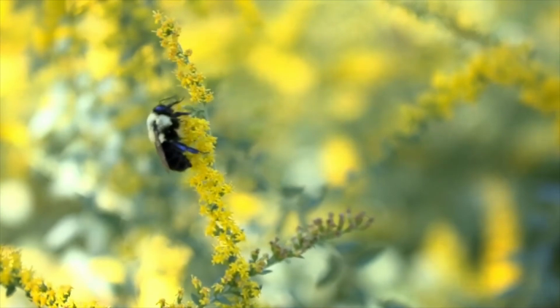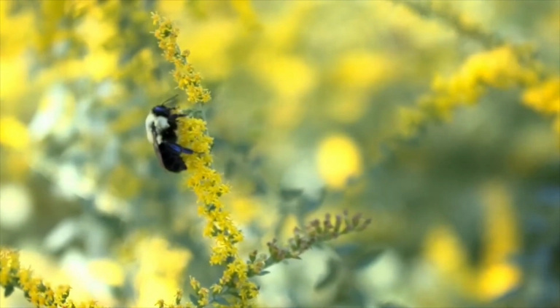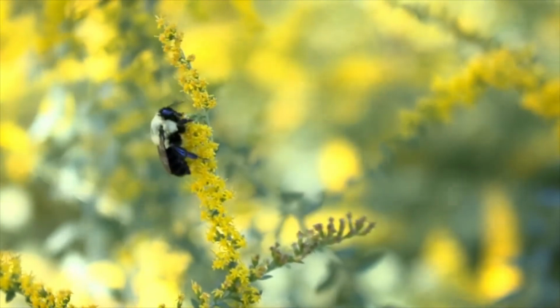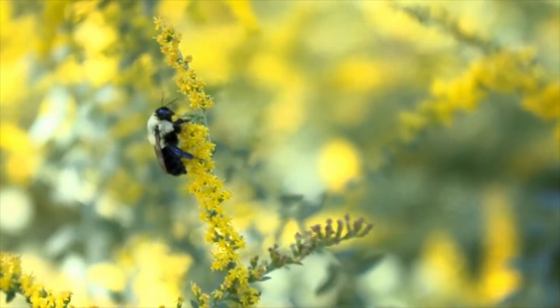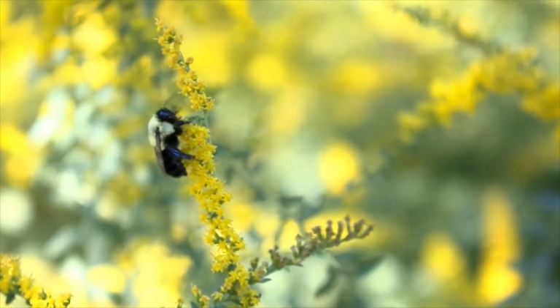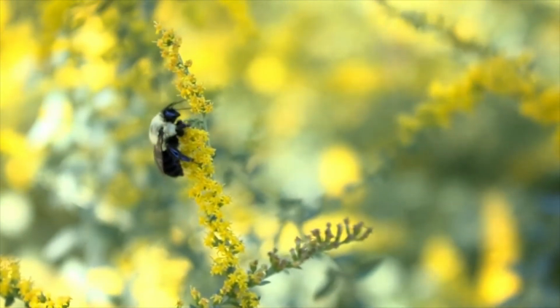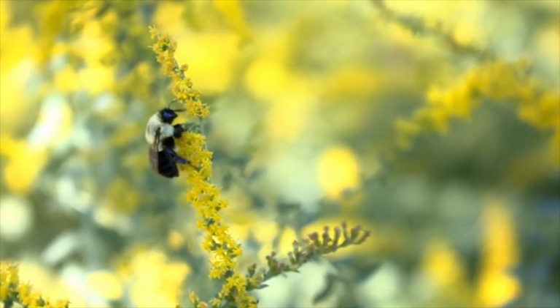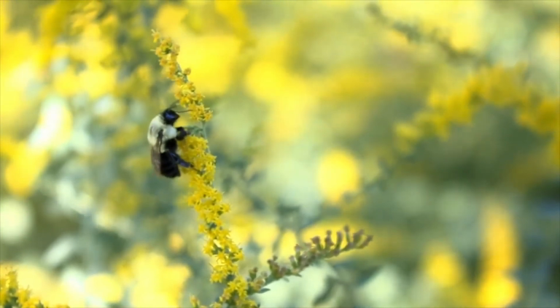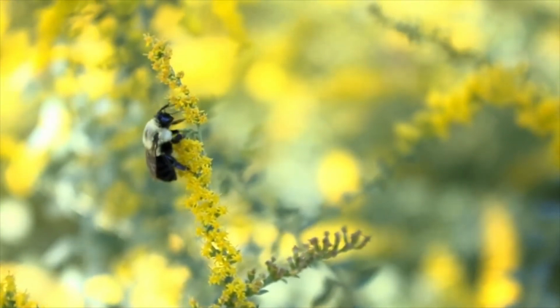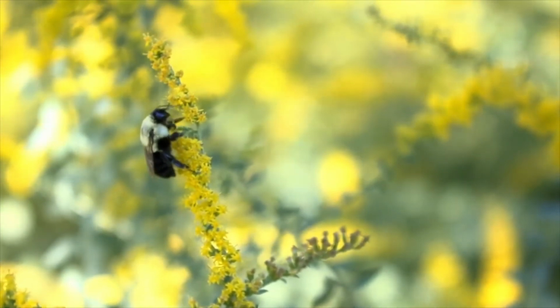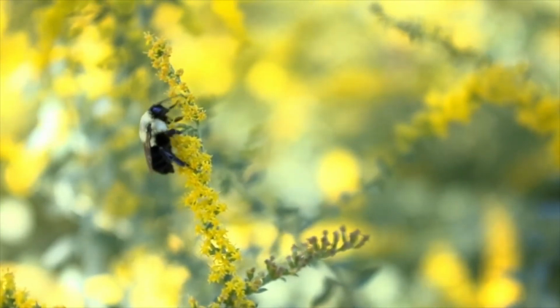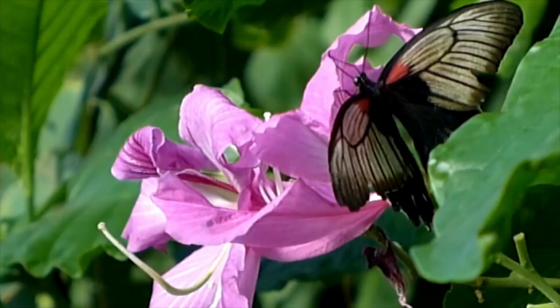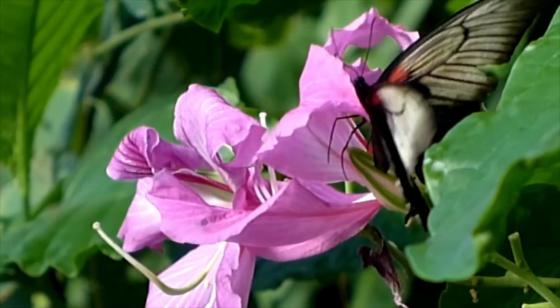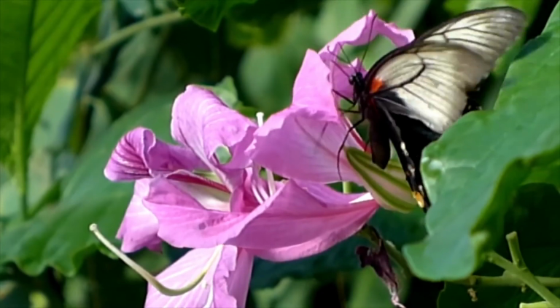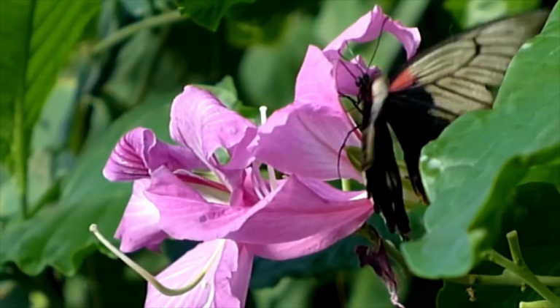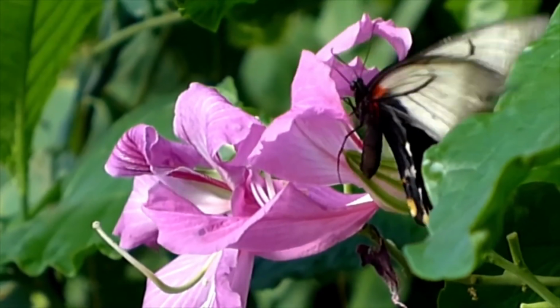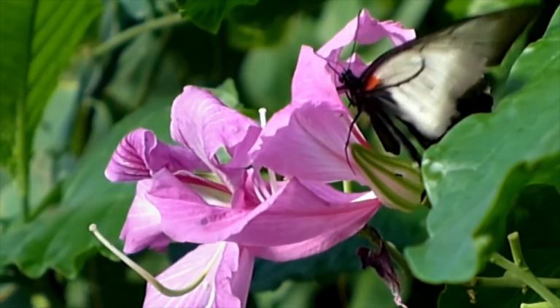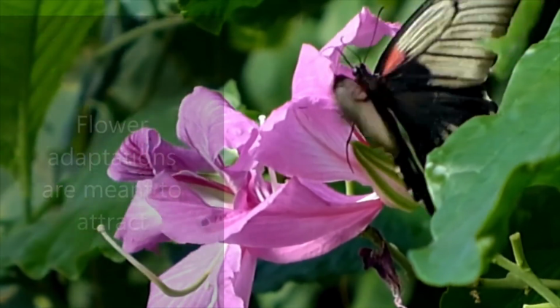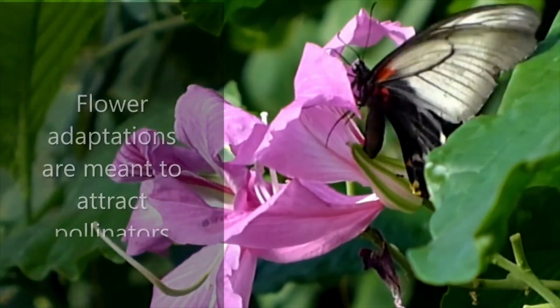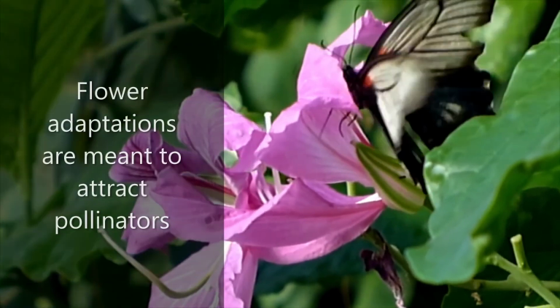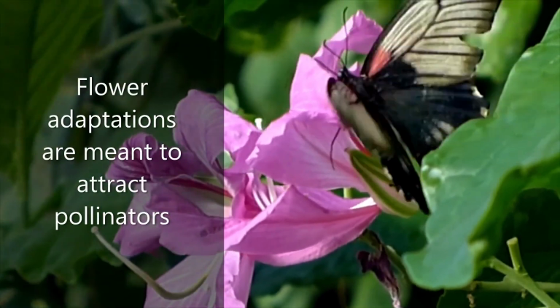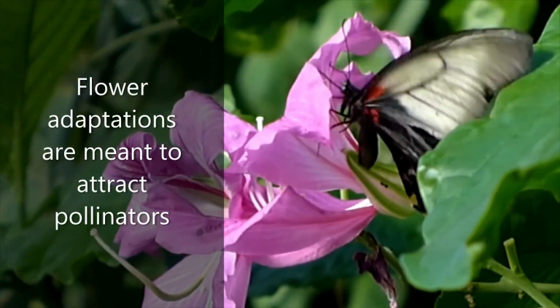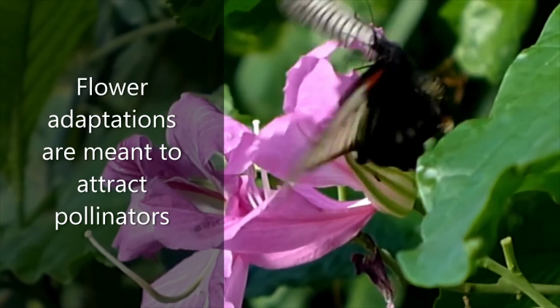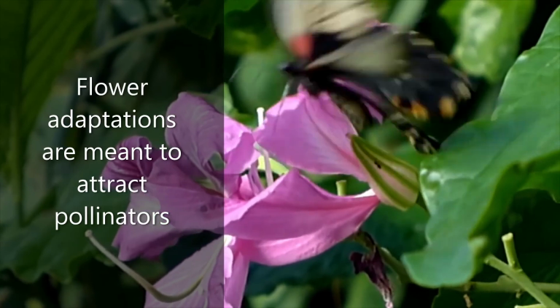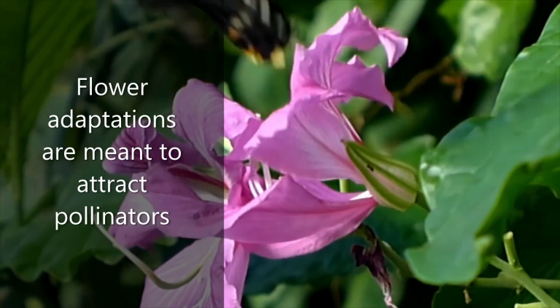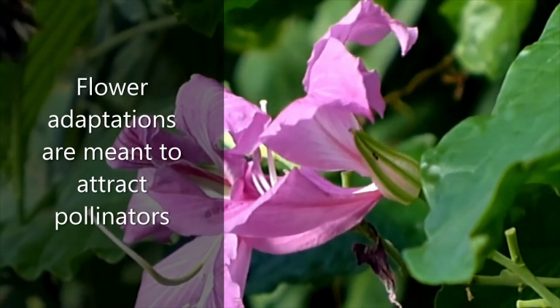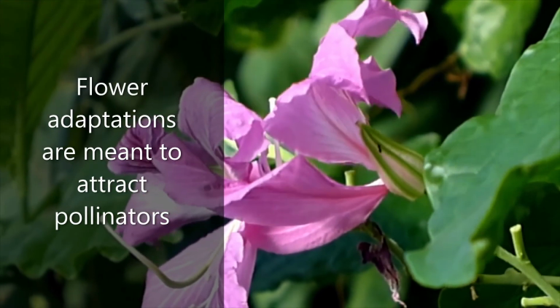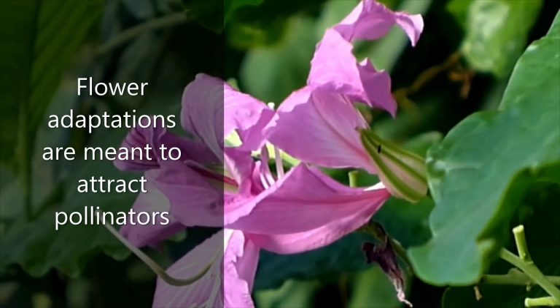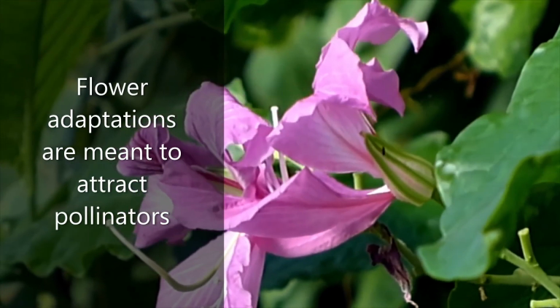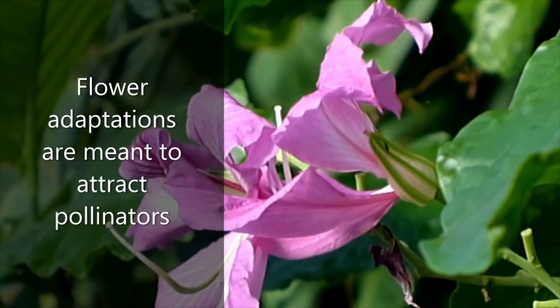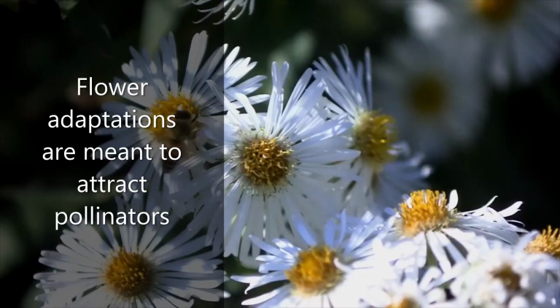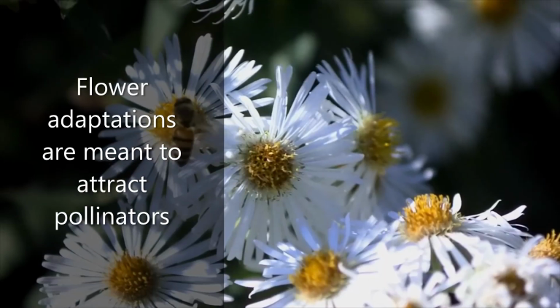Animals who carry pollen are called pollinators. Flowers are adapted to attract pollinators.